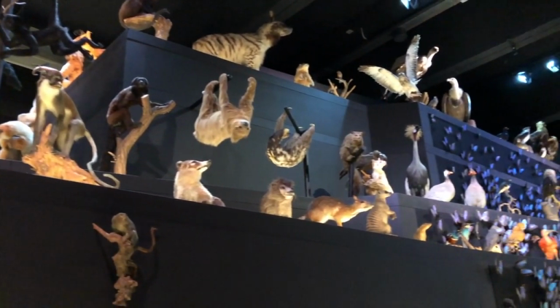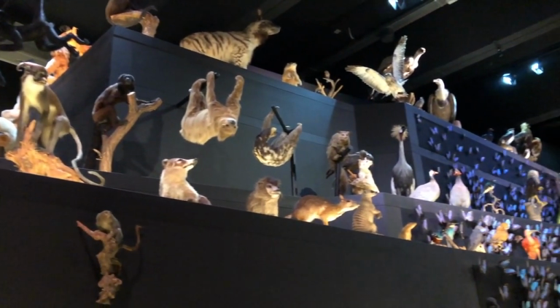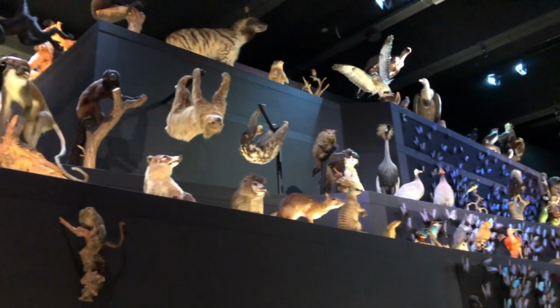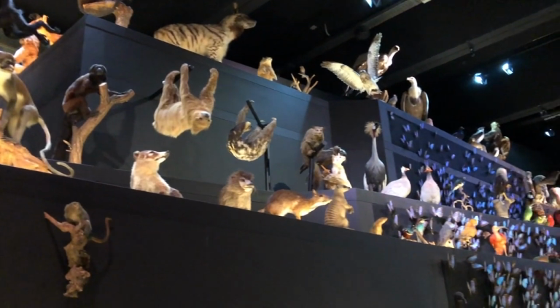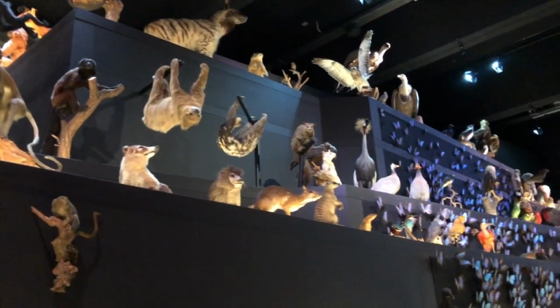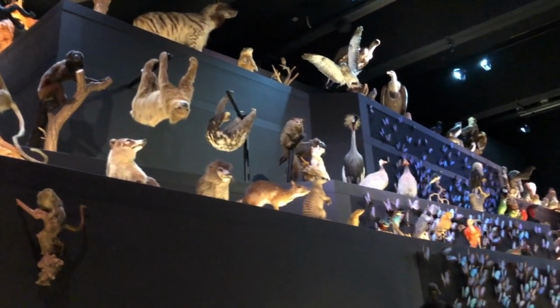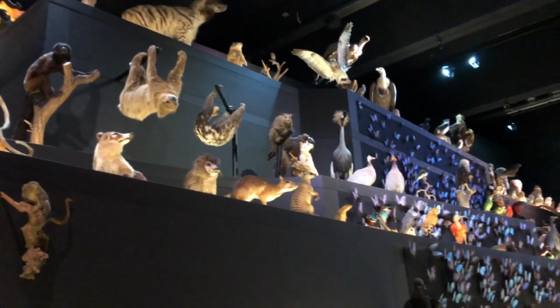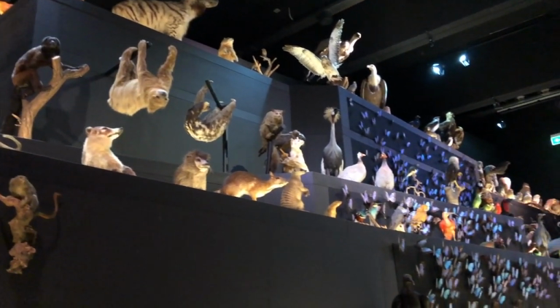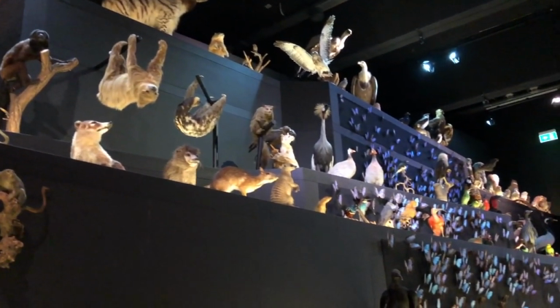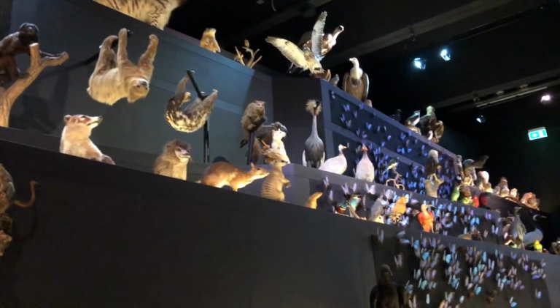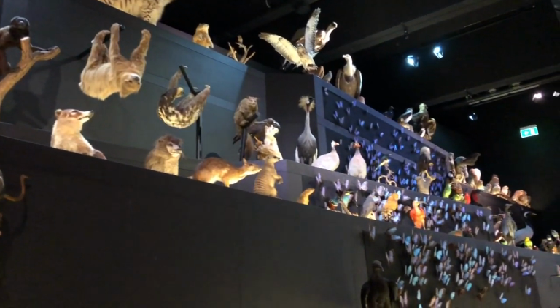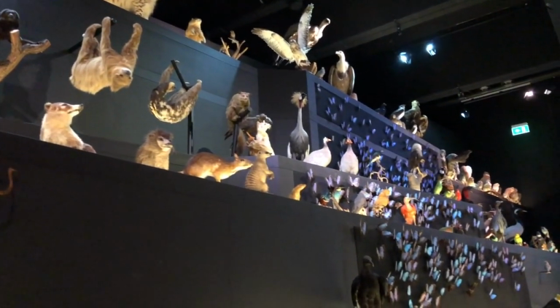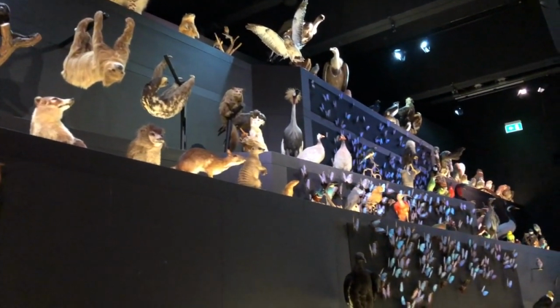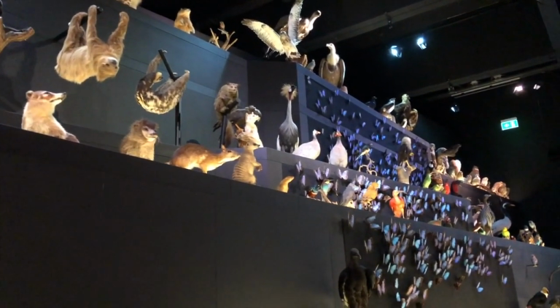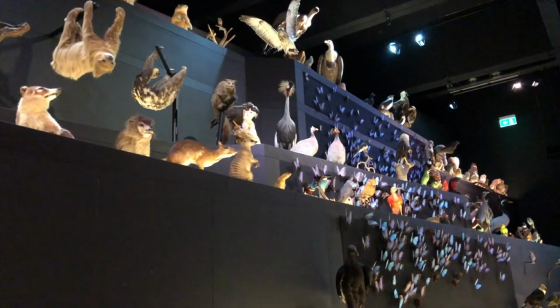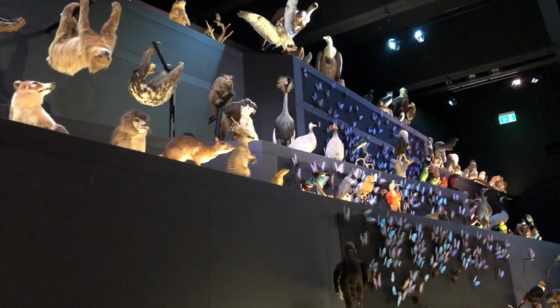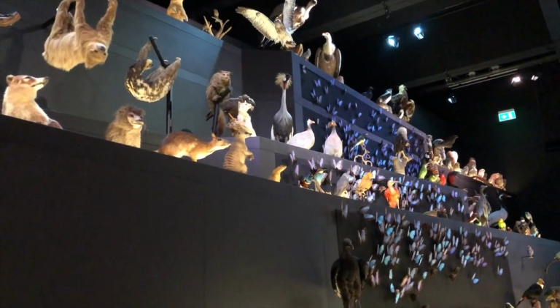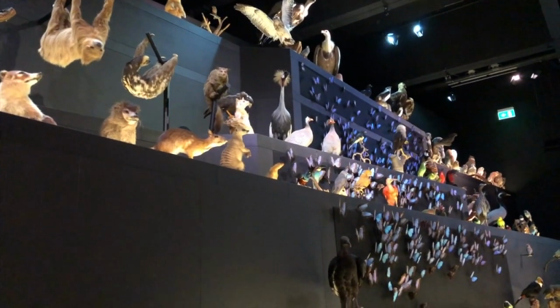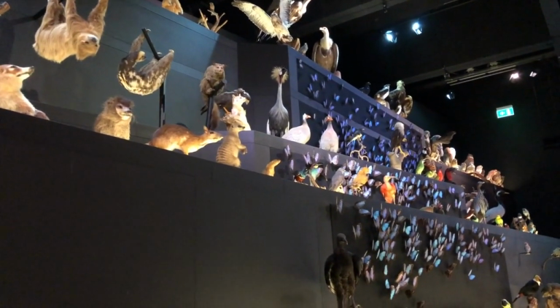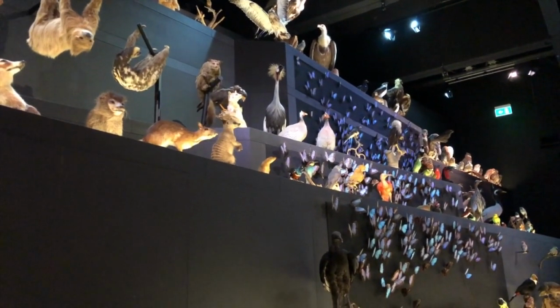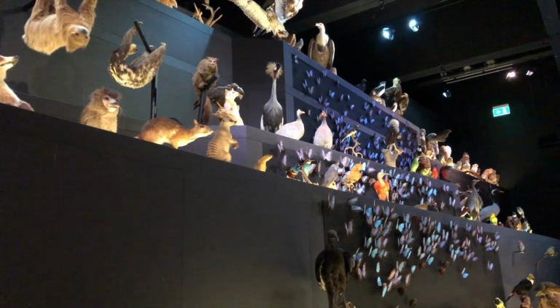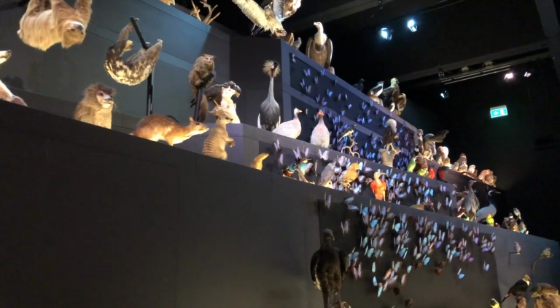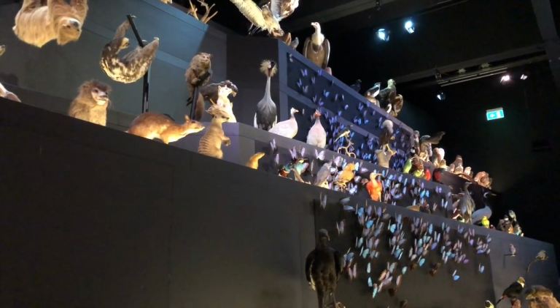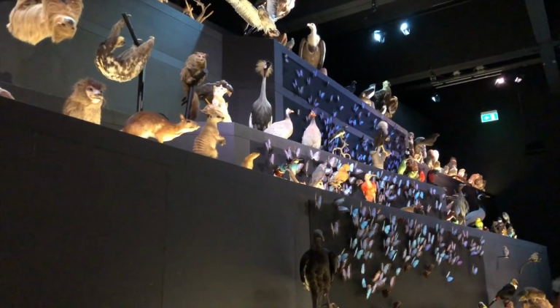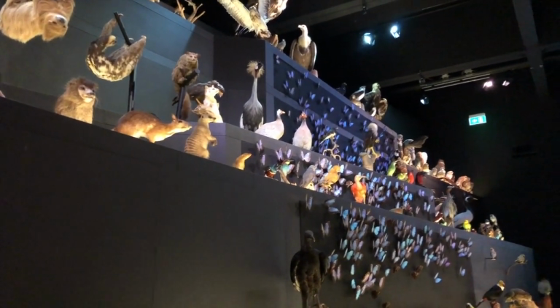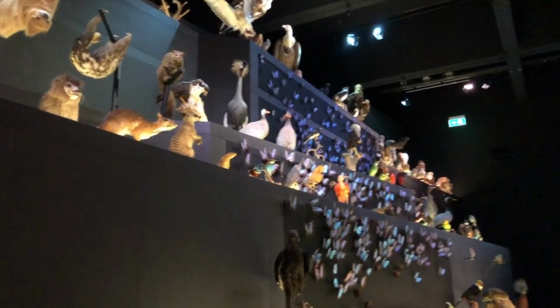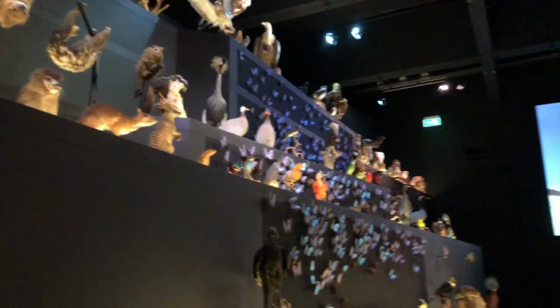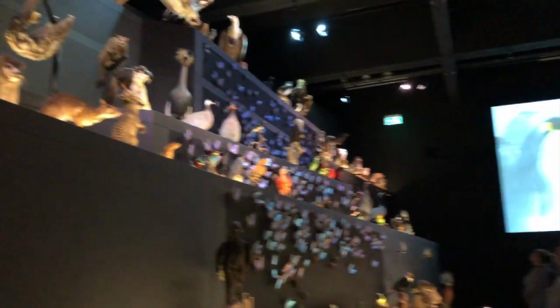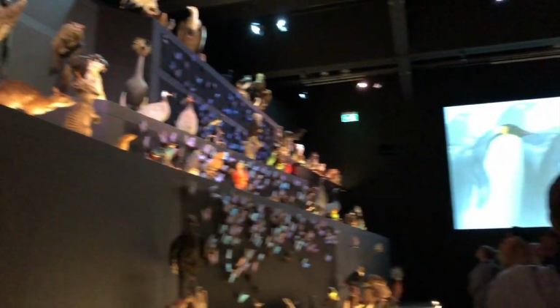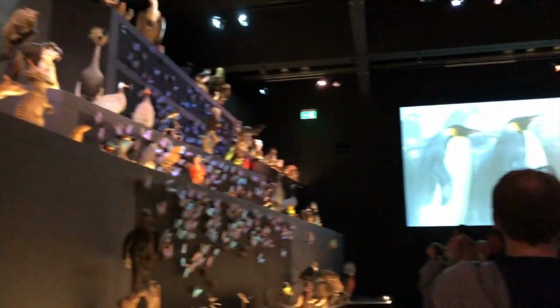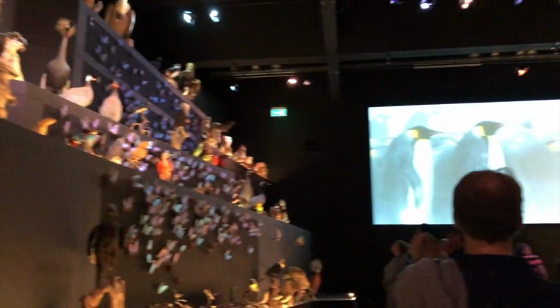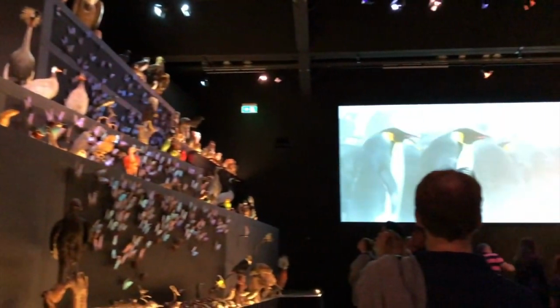Fishes, birds, land animals, and even insects have their unique place in nature's grand design.